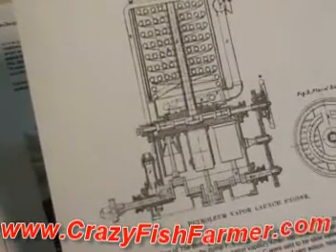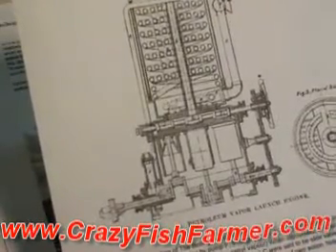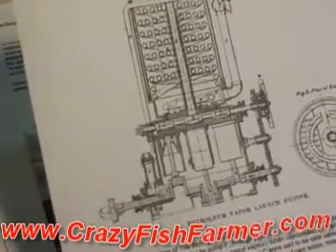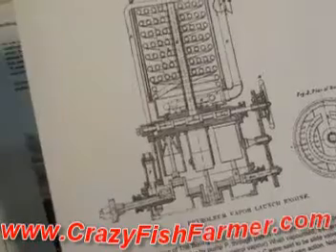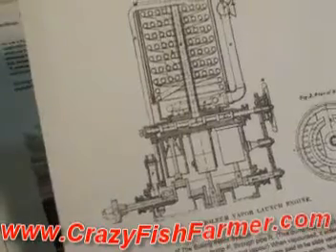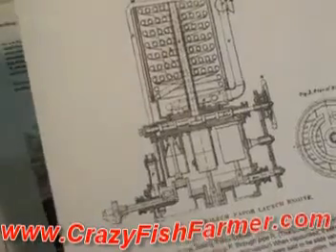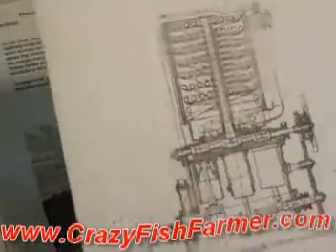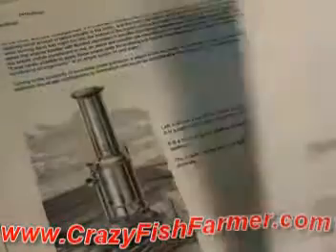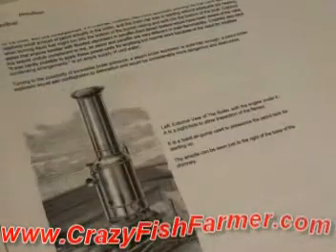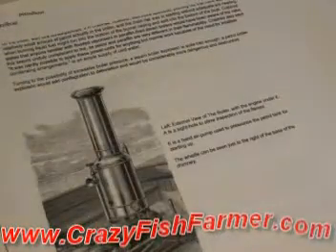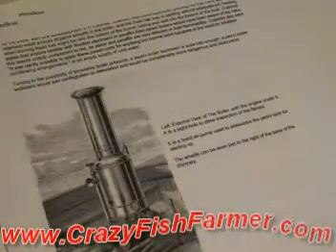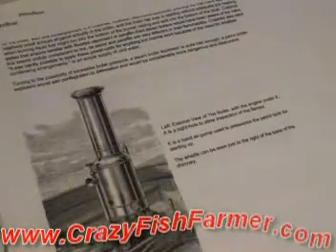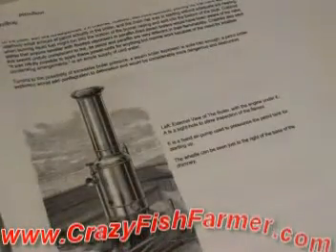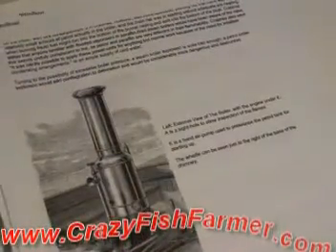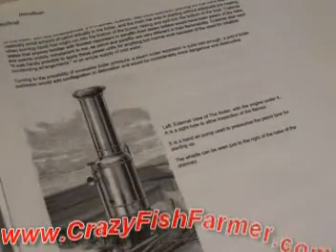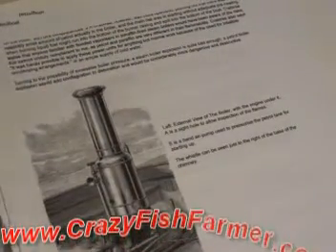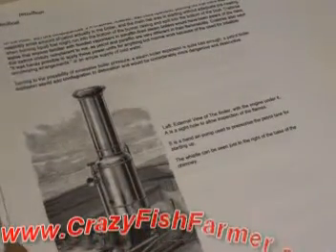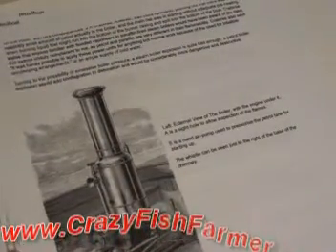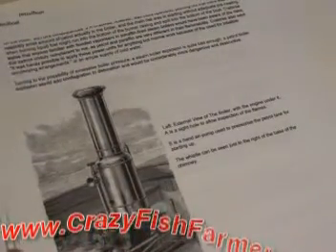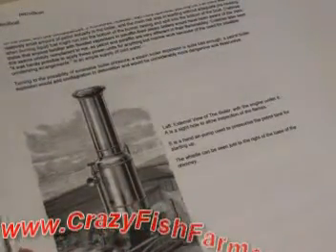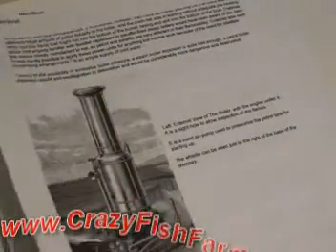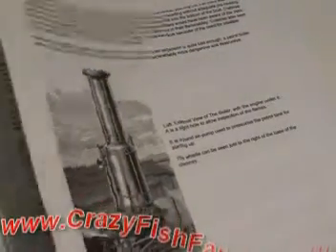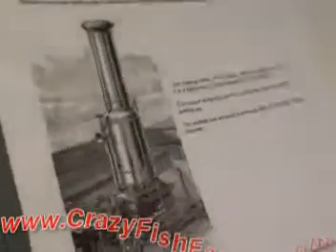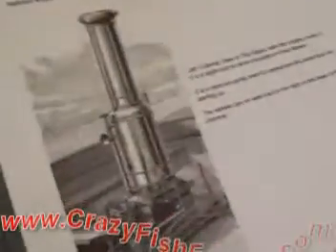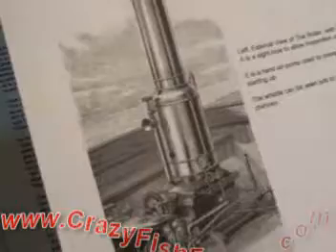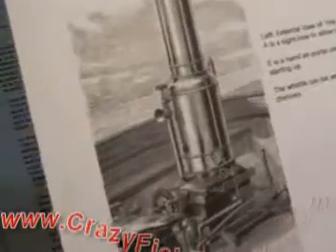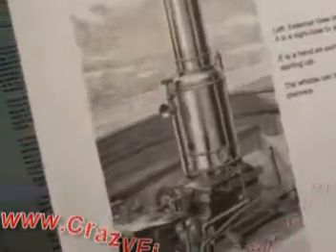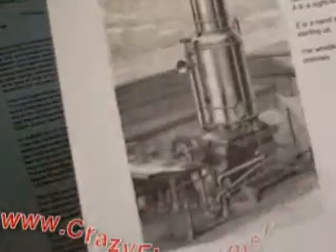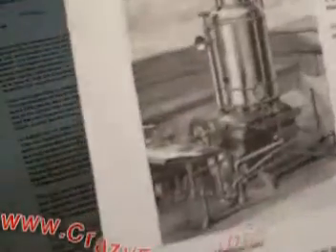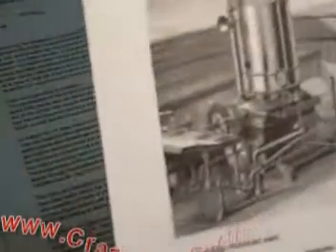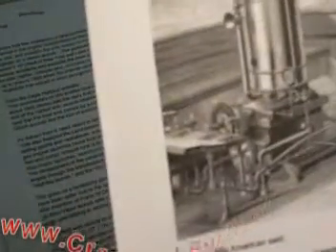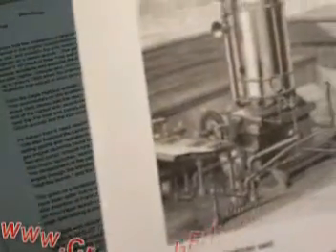This is just a whole new idea — pretty incredible. Go to crazyfishfarmer.com and definitely download this and look at it.